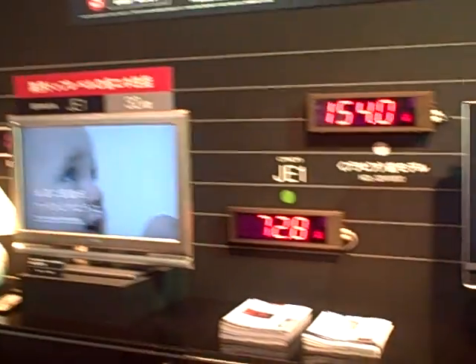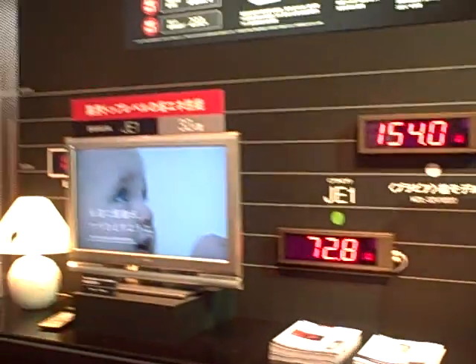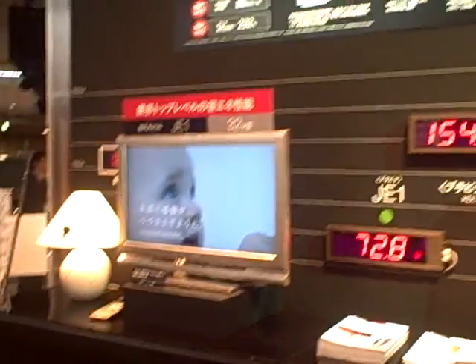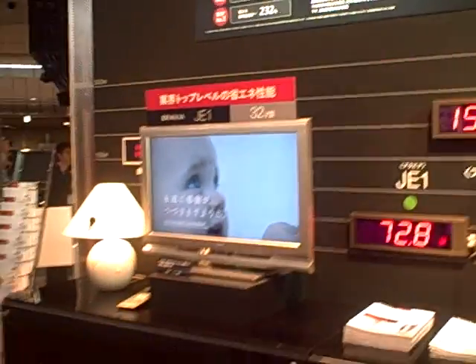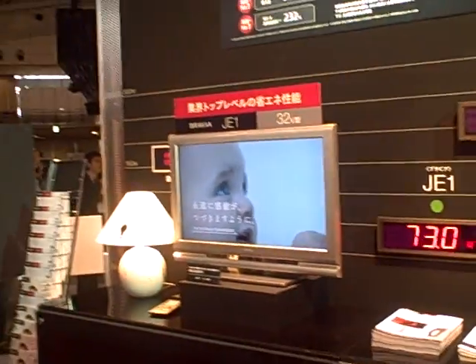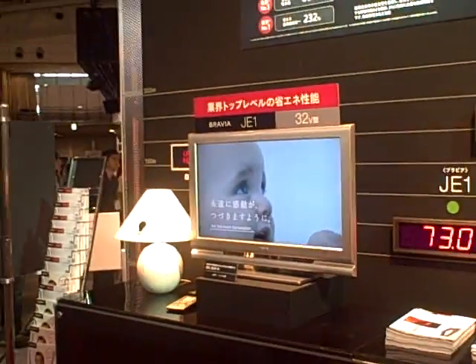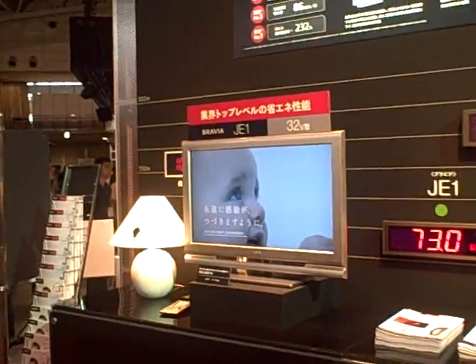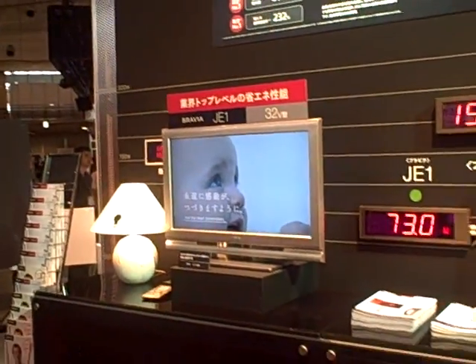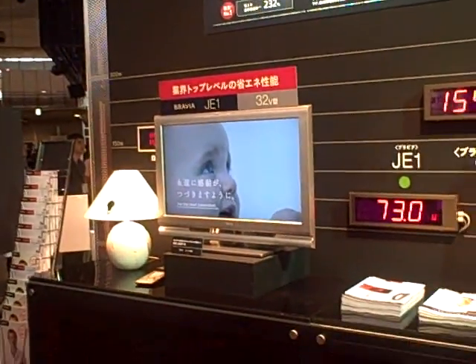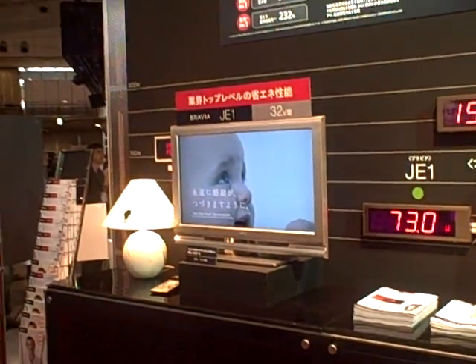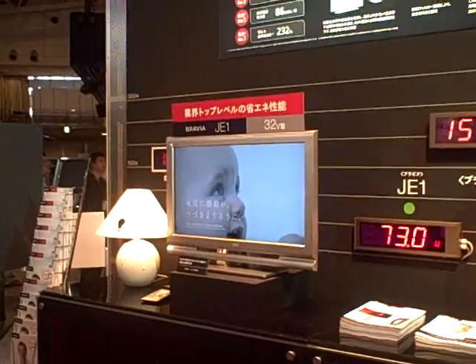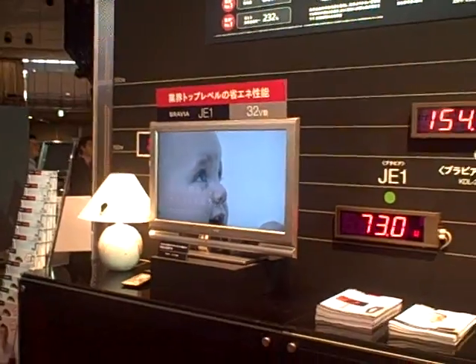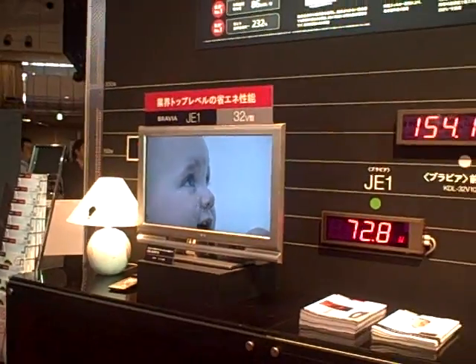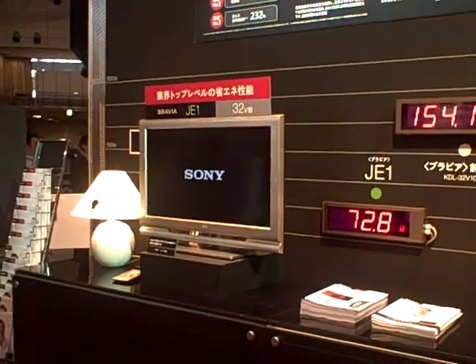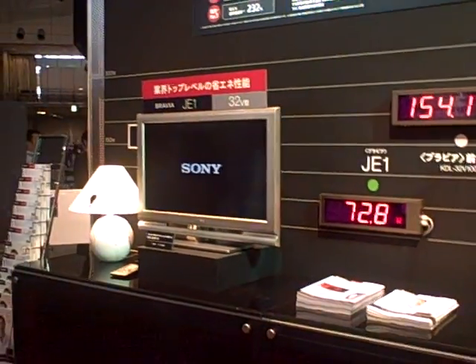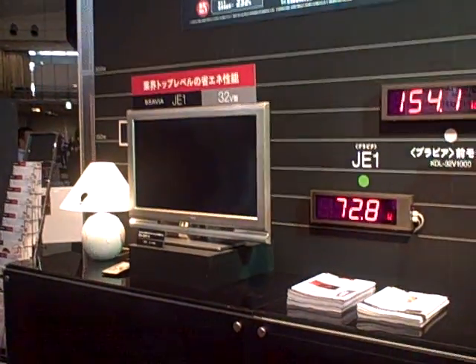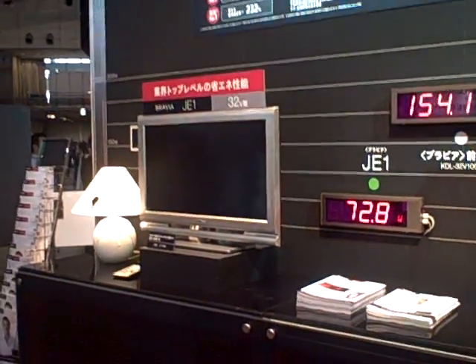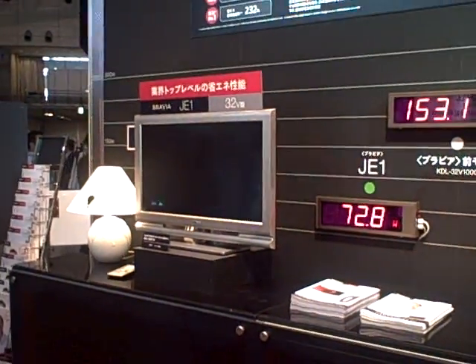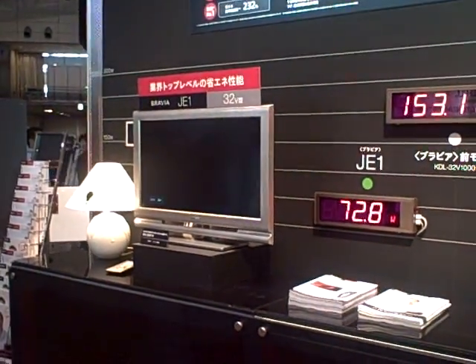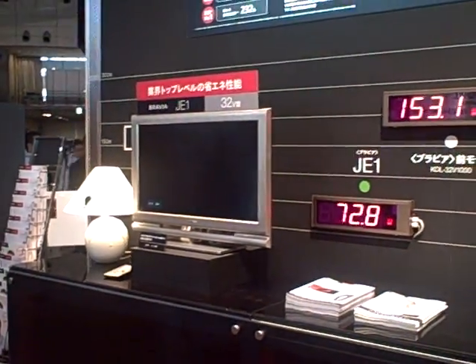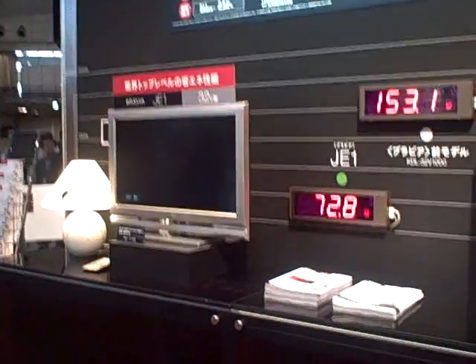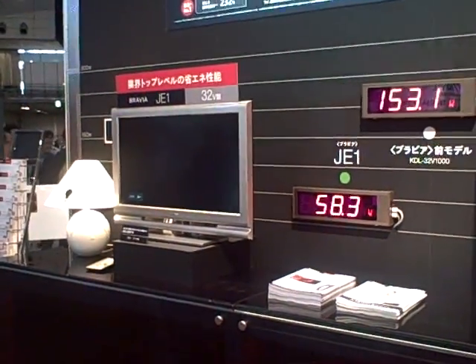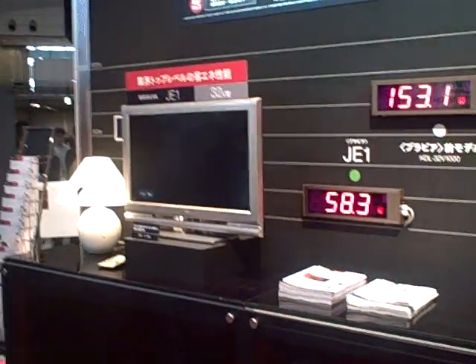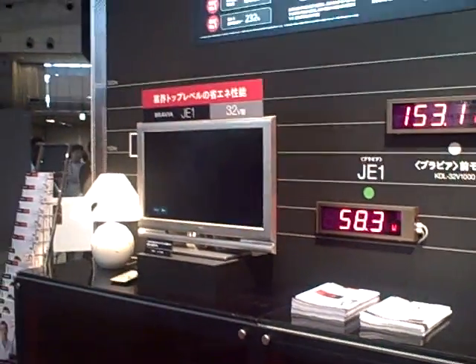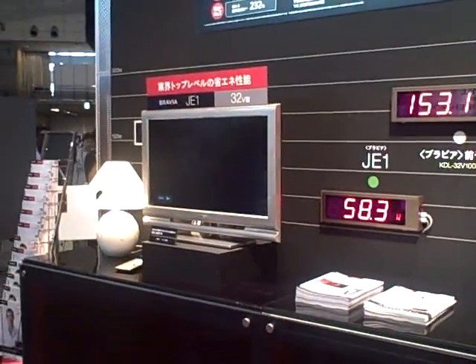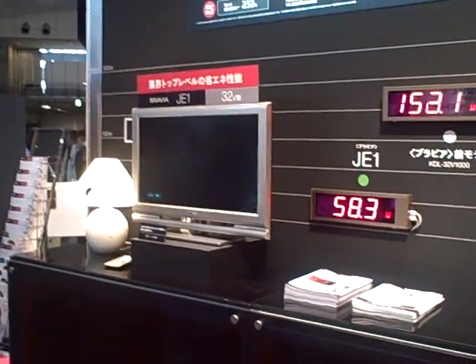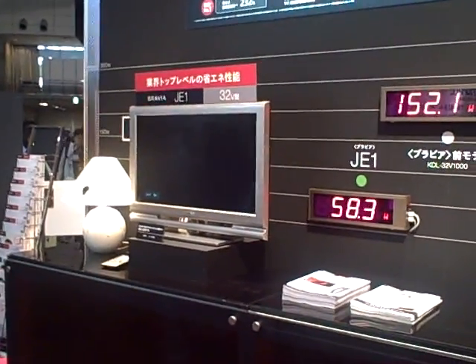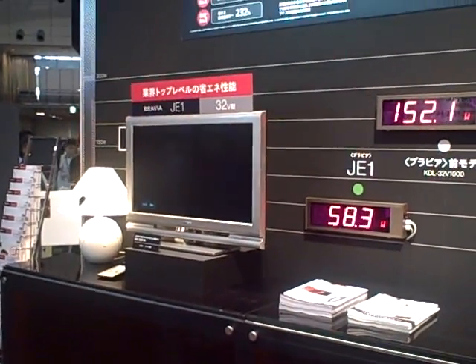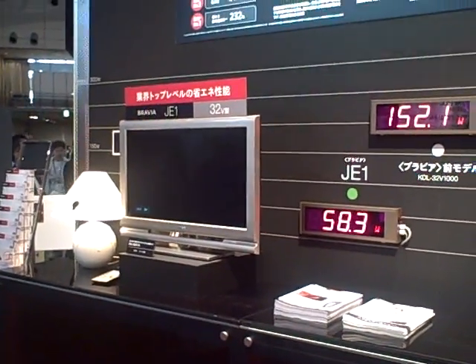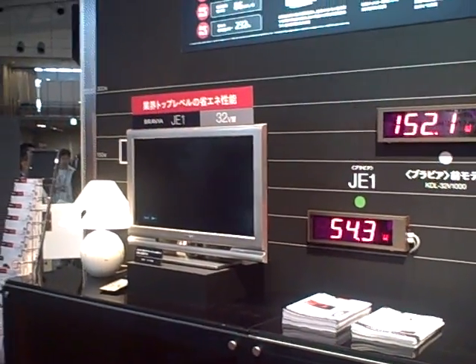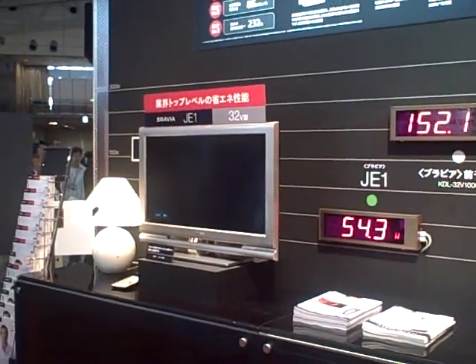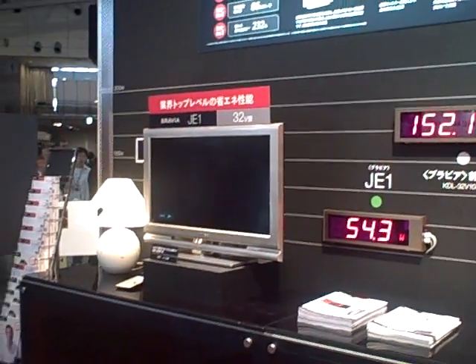Again, this is not available in the US yet, but hopefully we'll see something similar tailored for the US market, maybe starting in Japan.